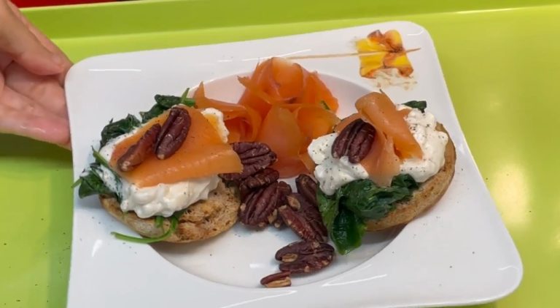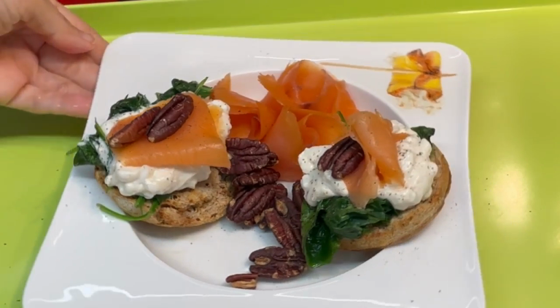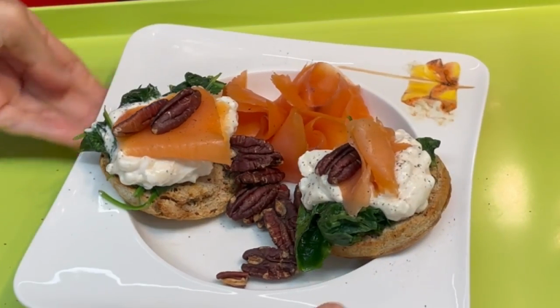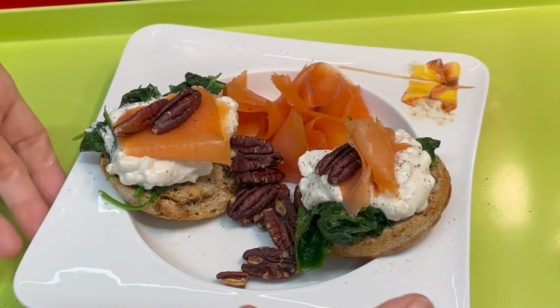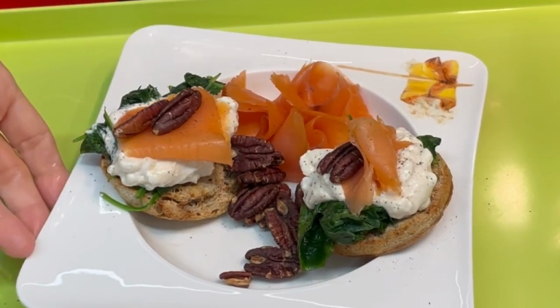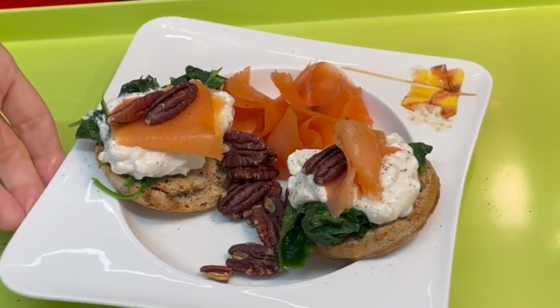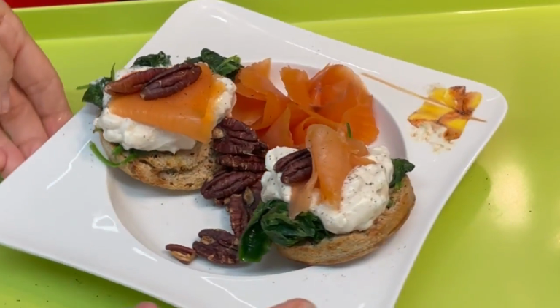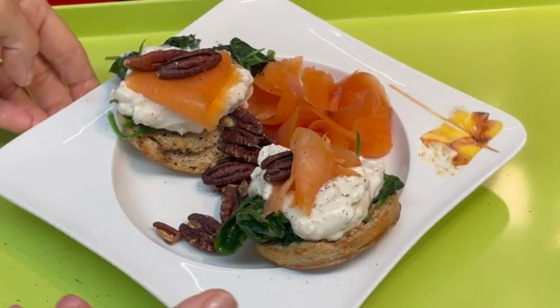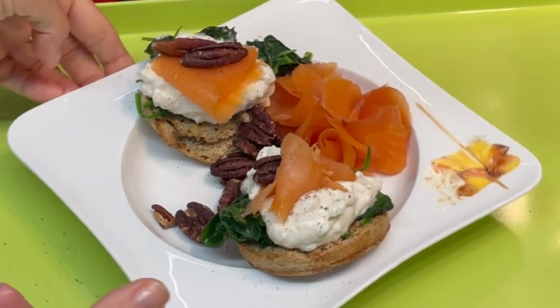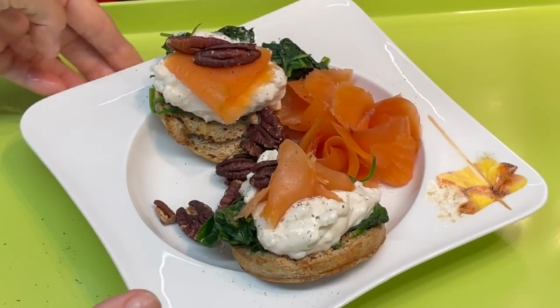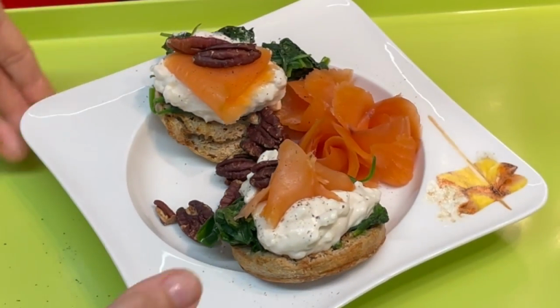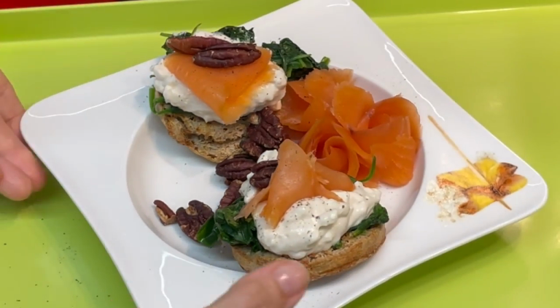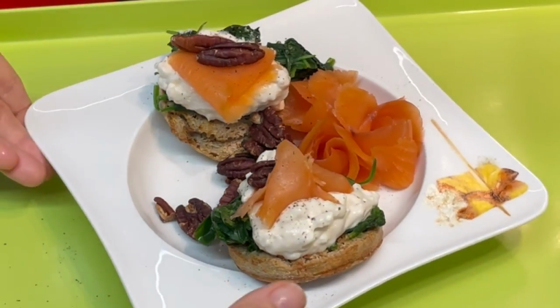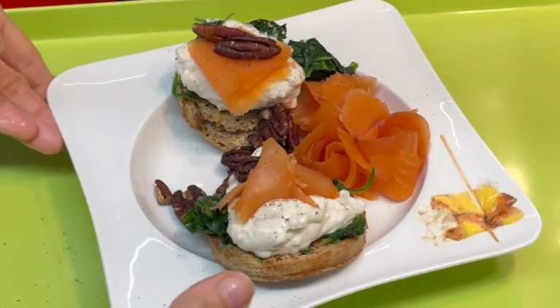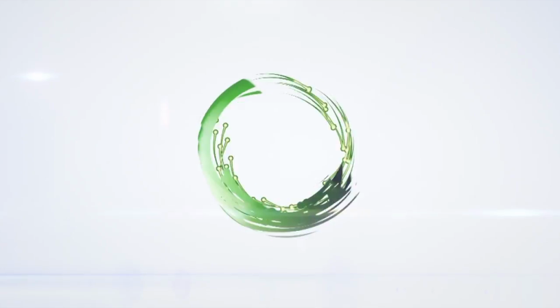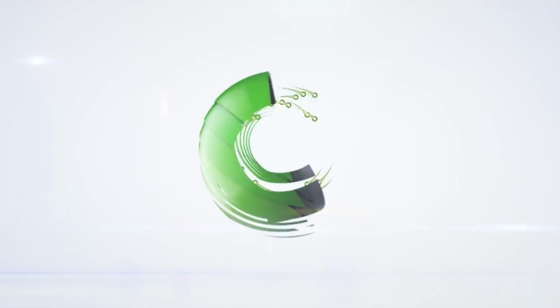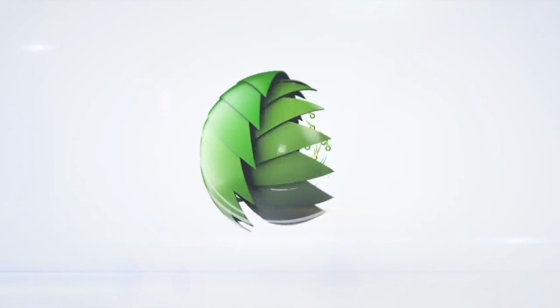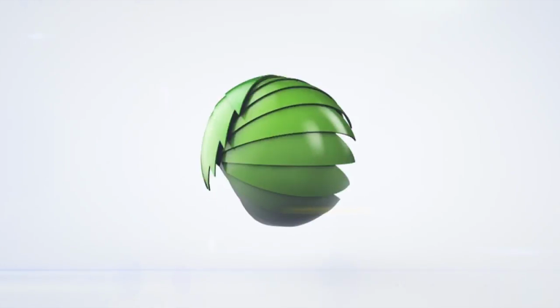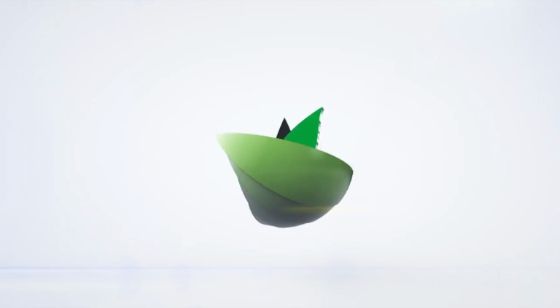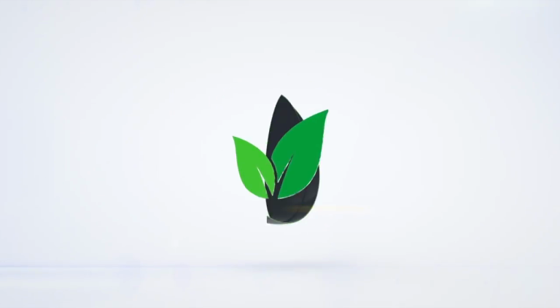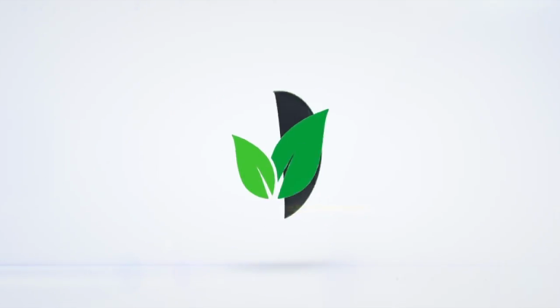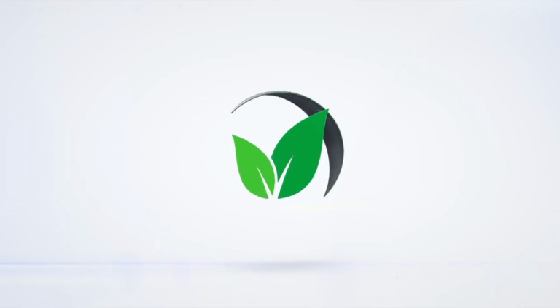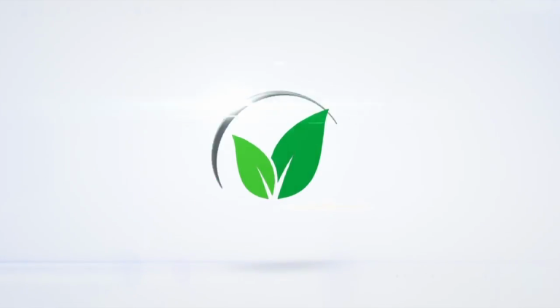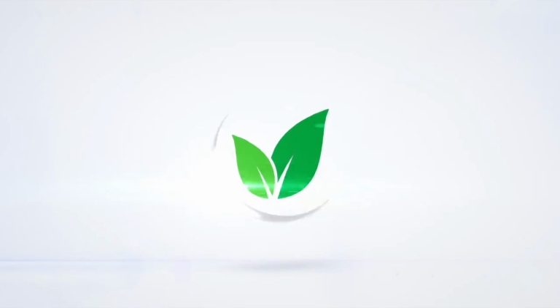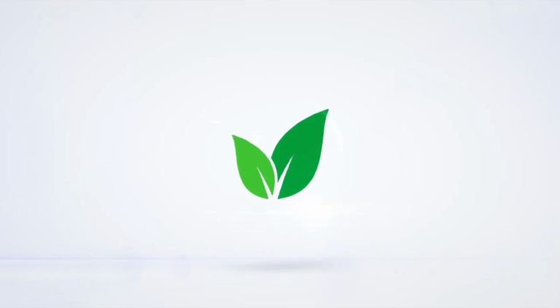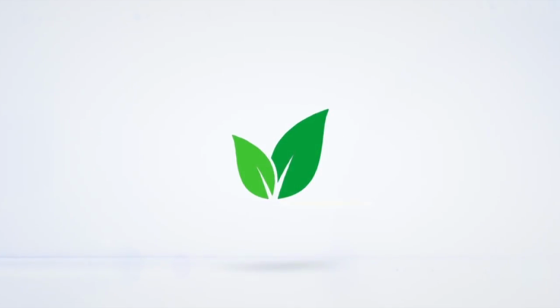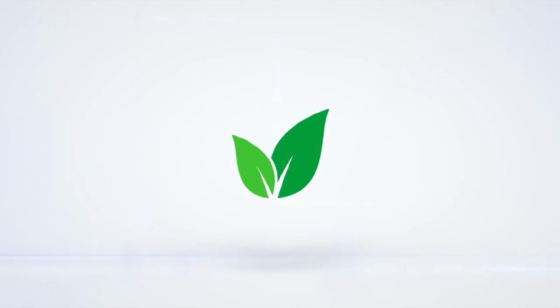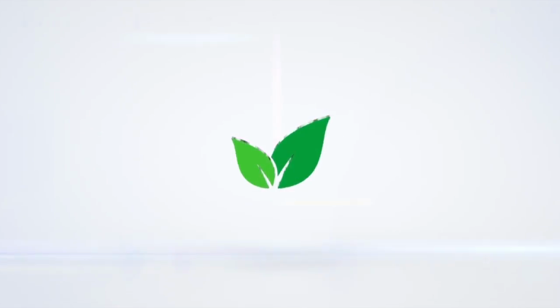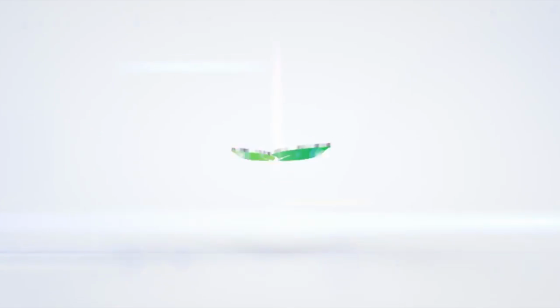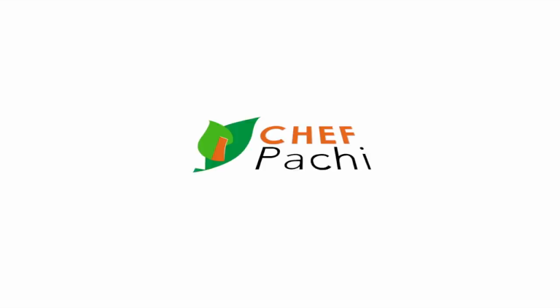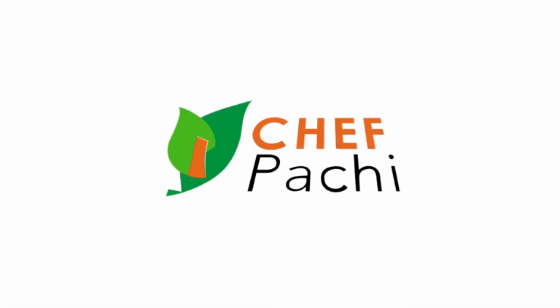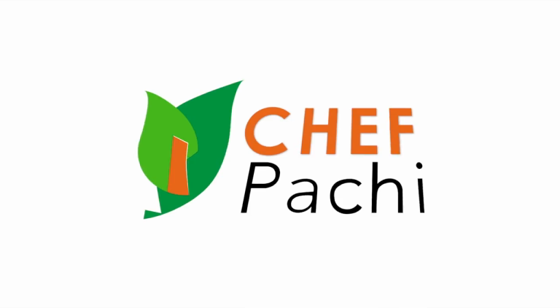Smoked Salmon Biscuit Snack. Eat delicious and lose weight with Chef Pachi.